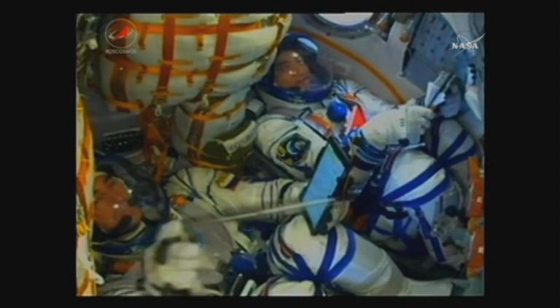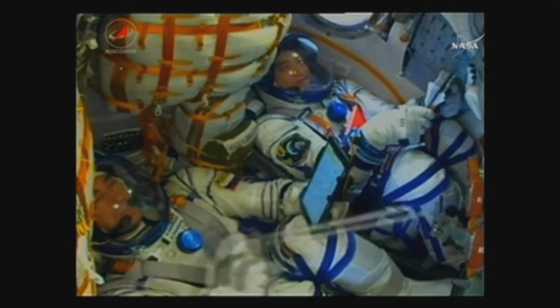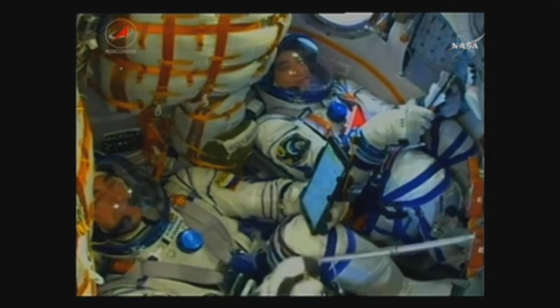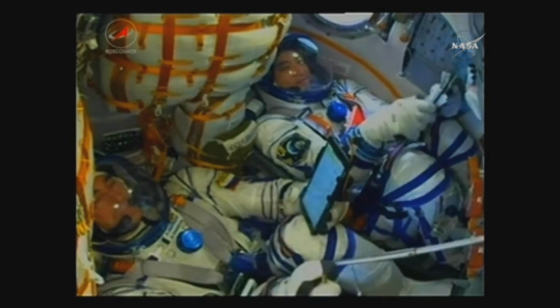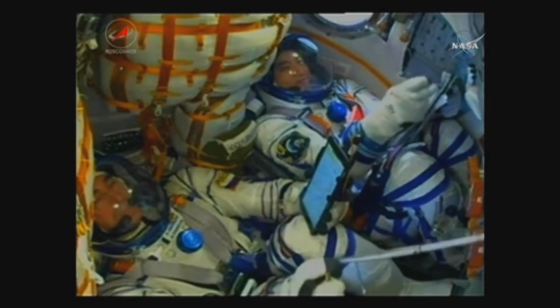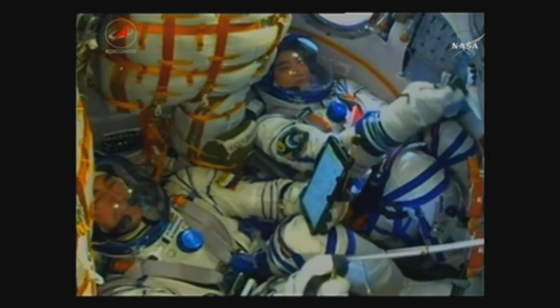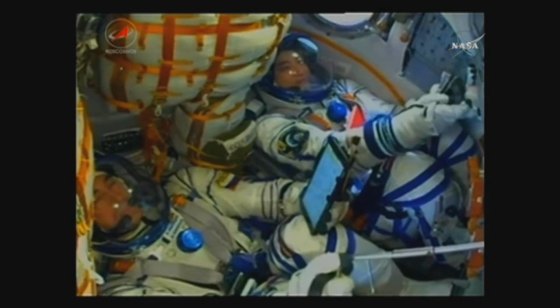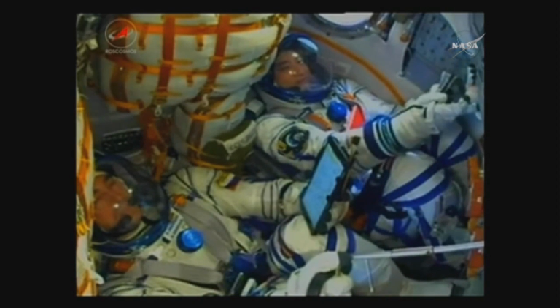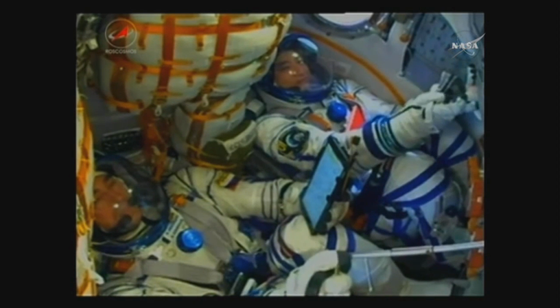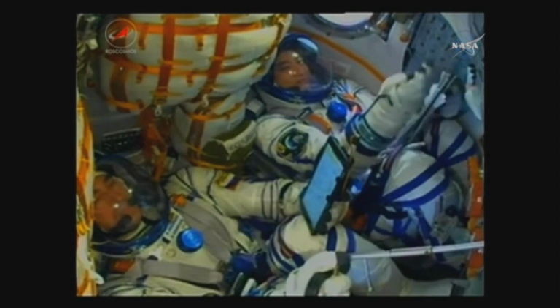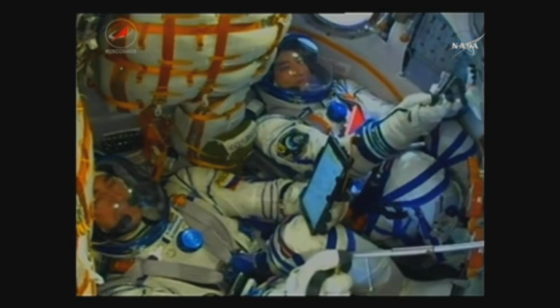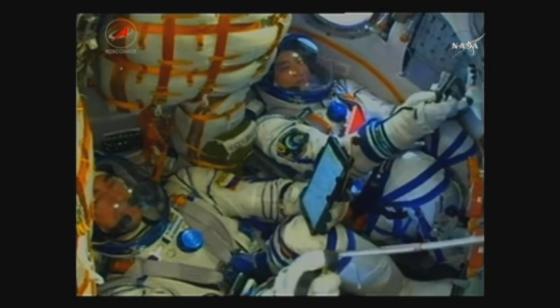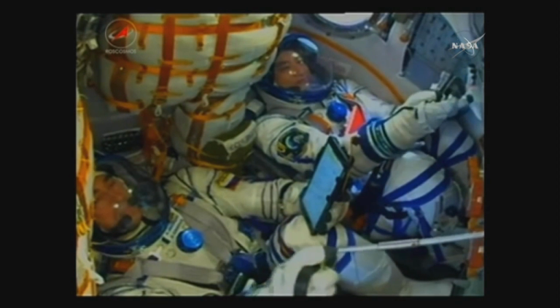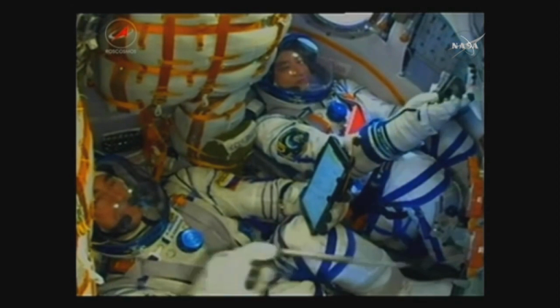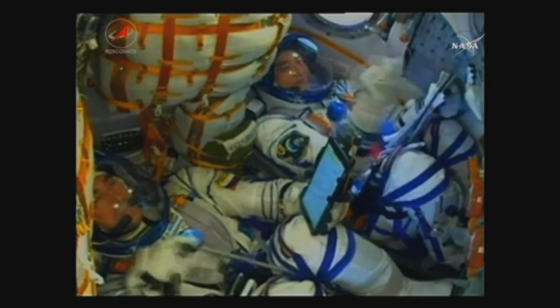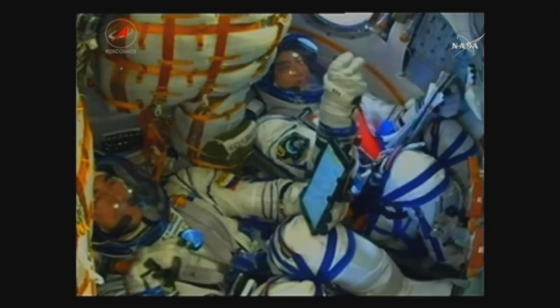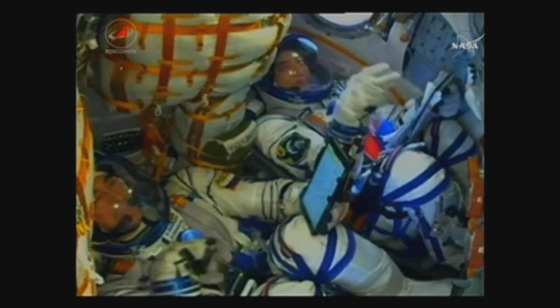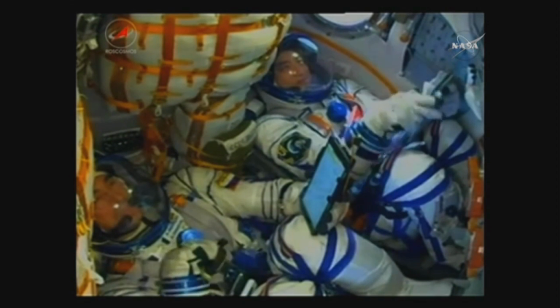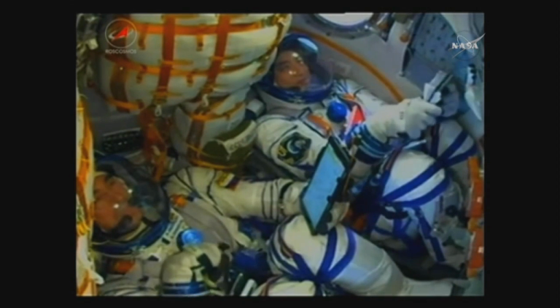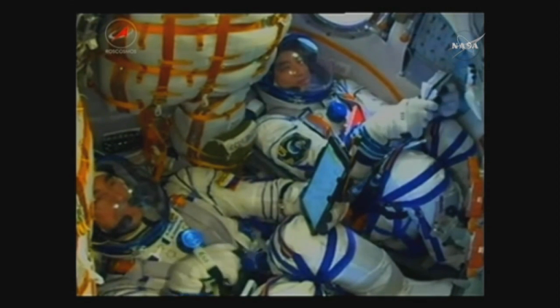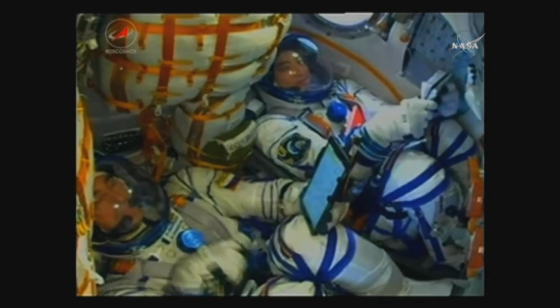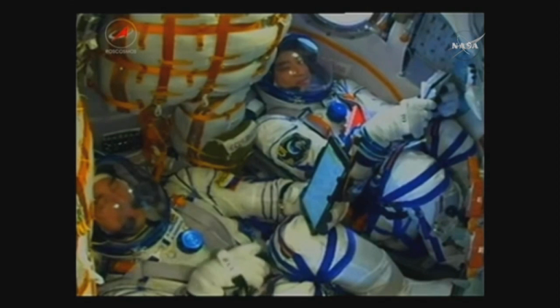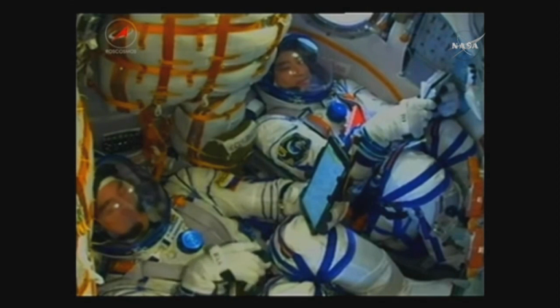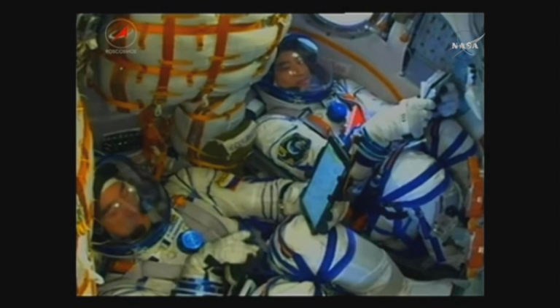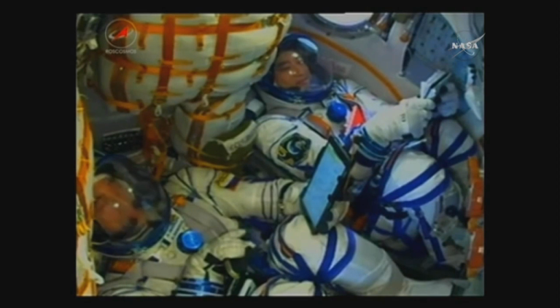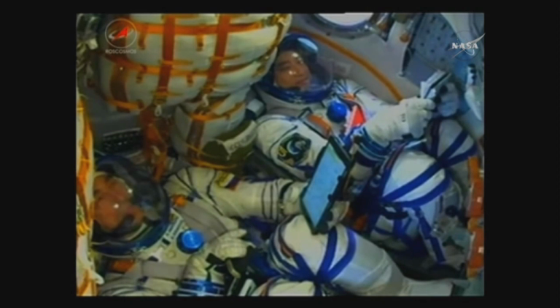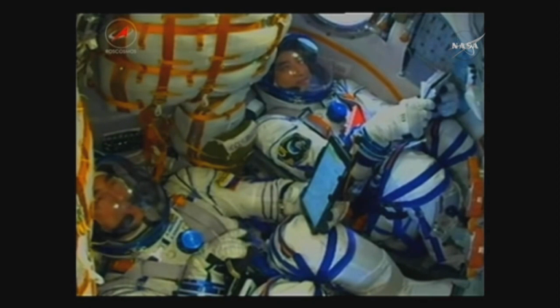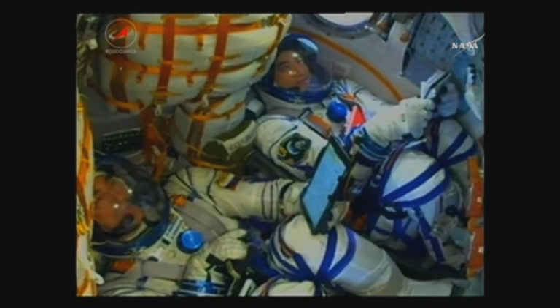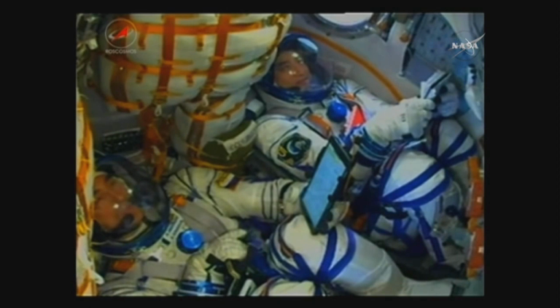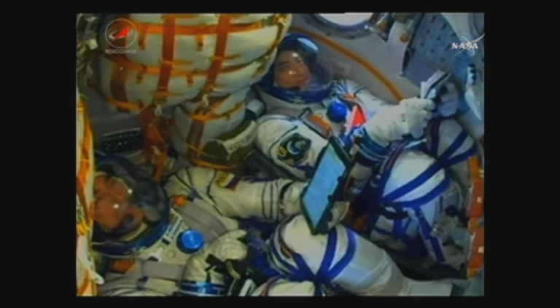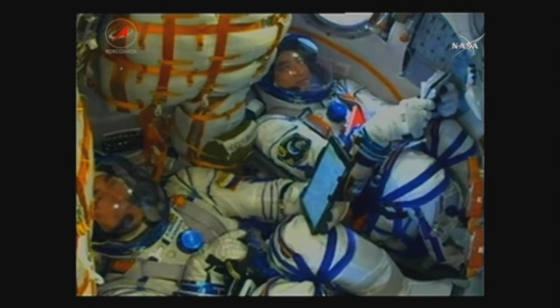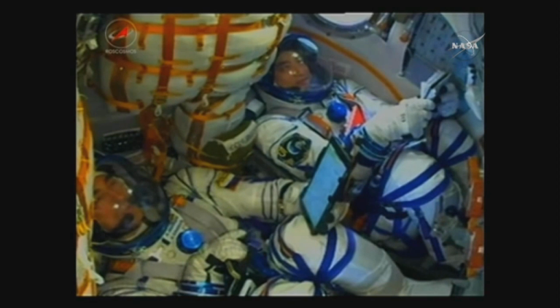500 seconds into the flight — the flight is nominal. We are feeling fine.